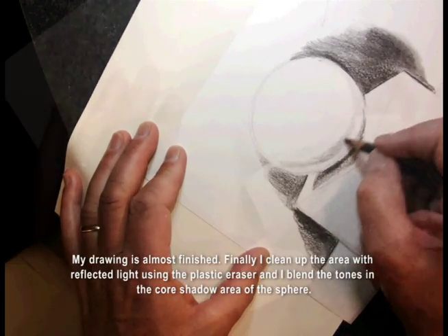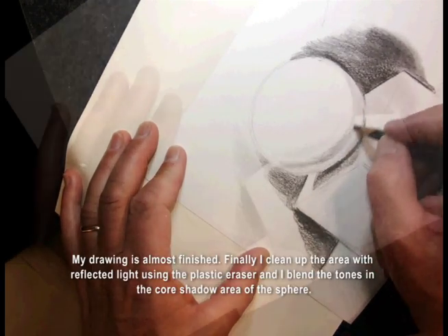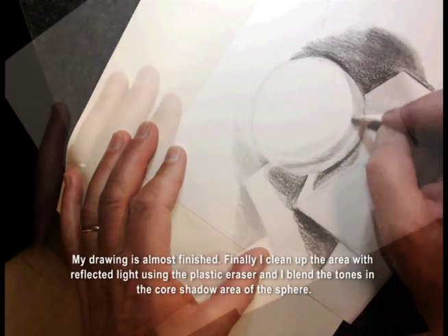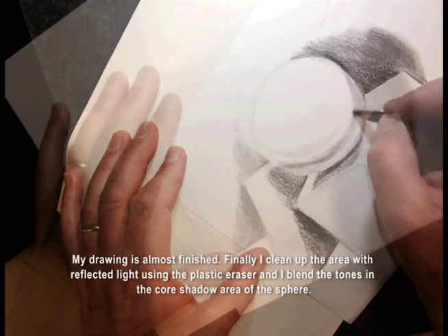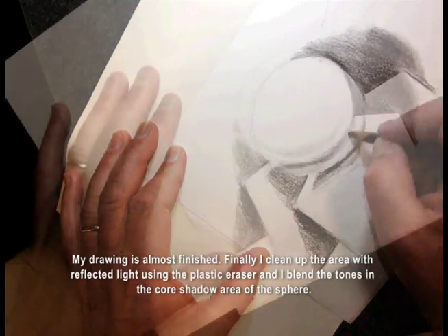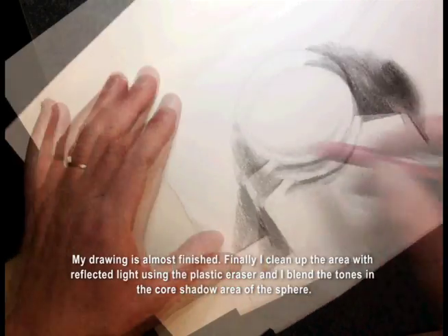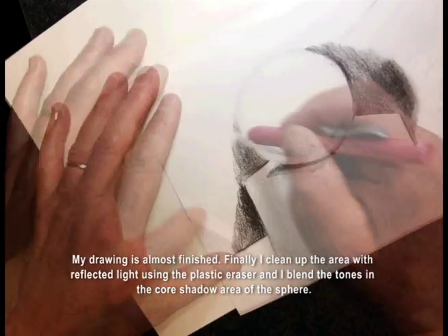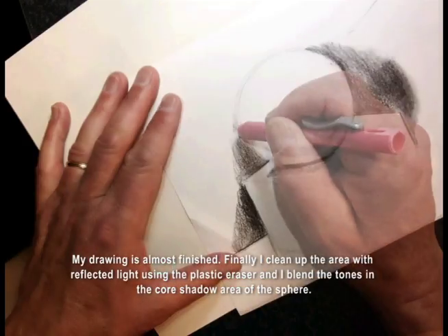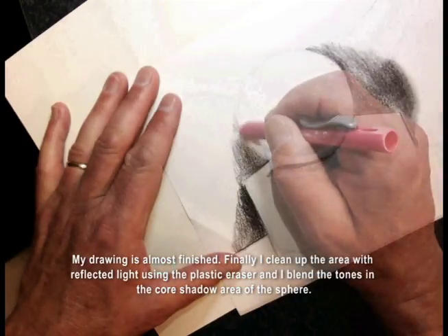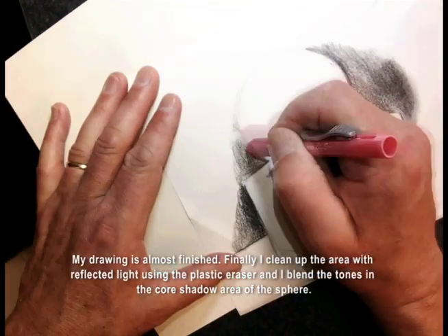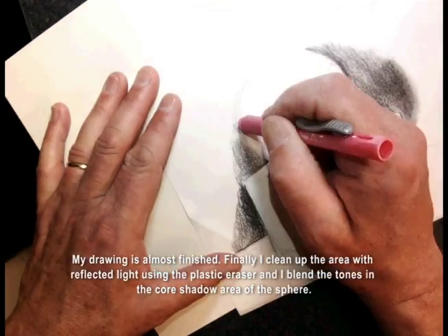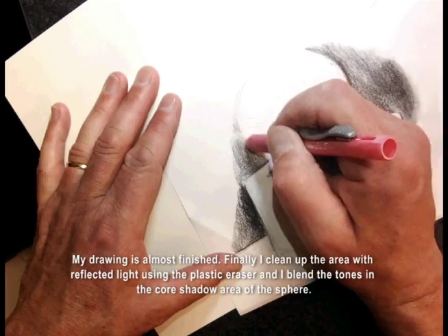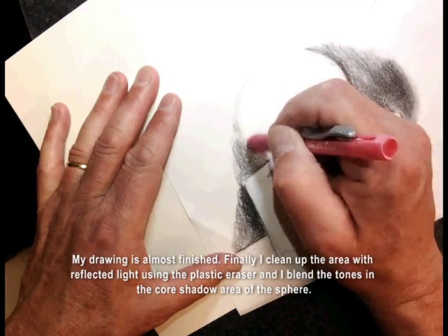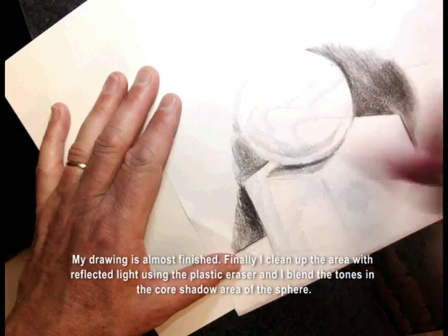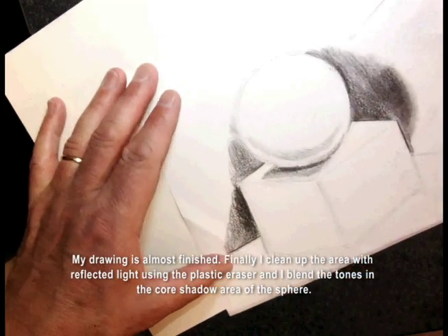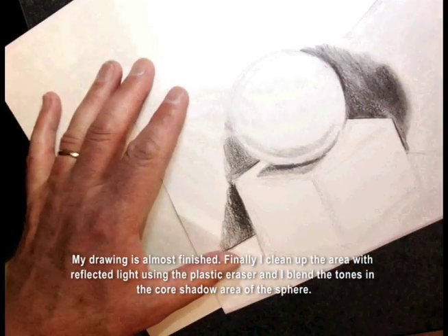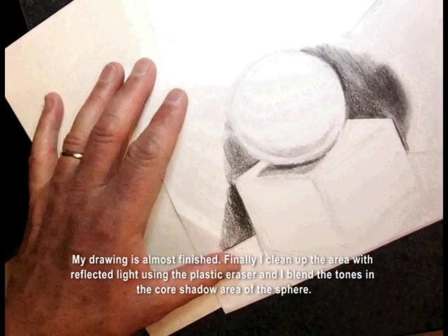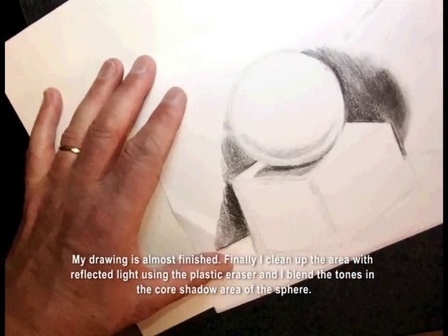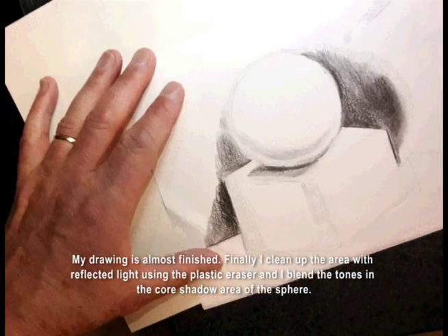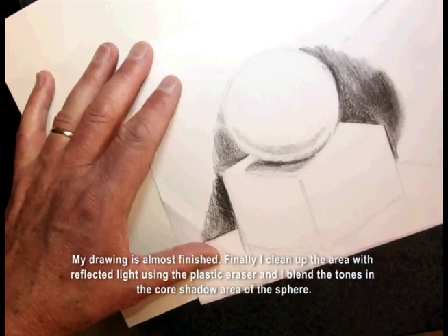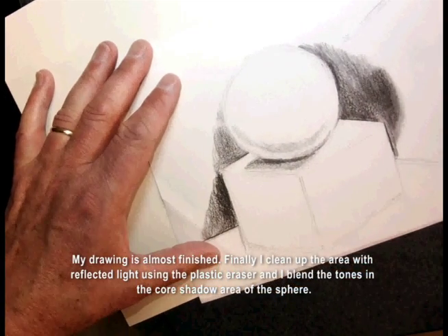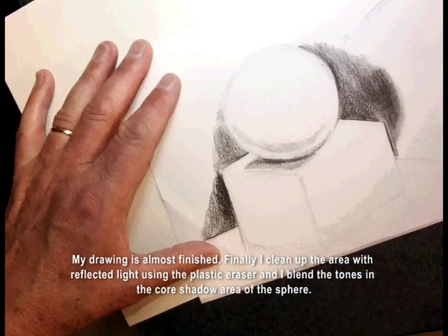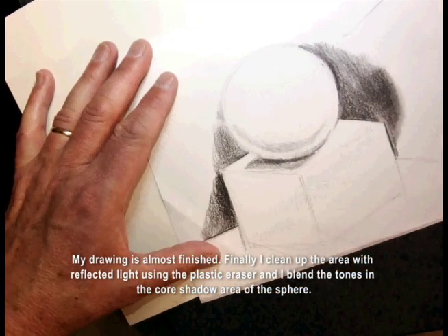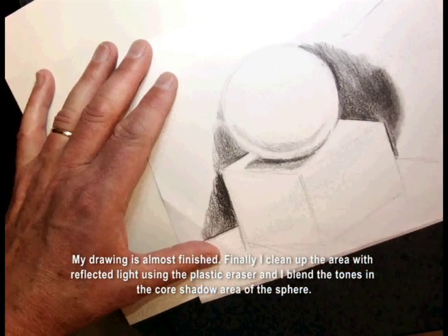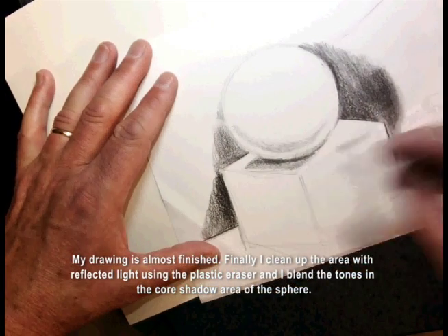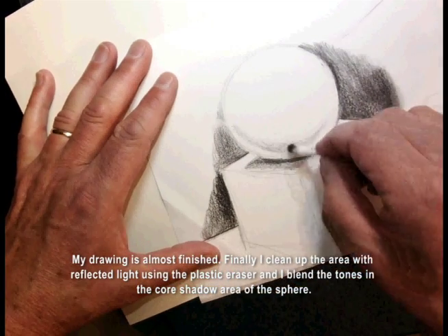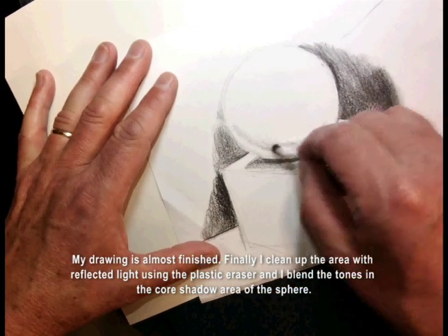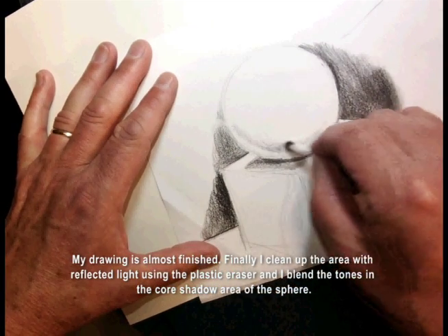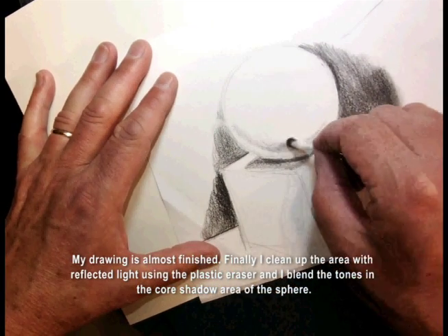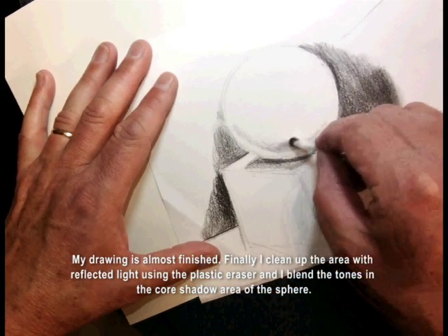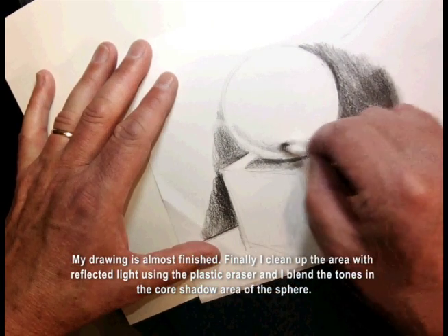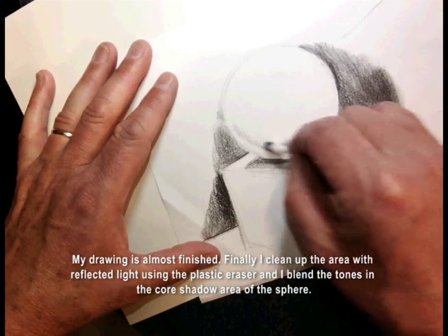My drawing is almost finished. Finally, I clean up the area with reflected light using the plastic eraser, and I blend the tones in the core shadow area of the sphere.